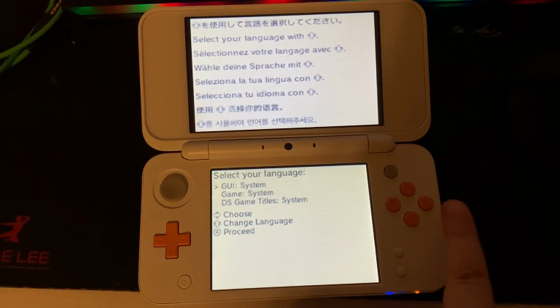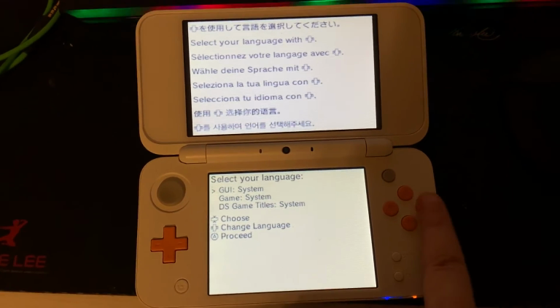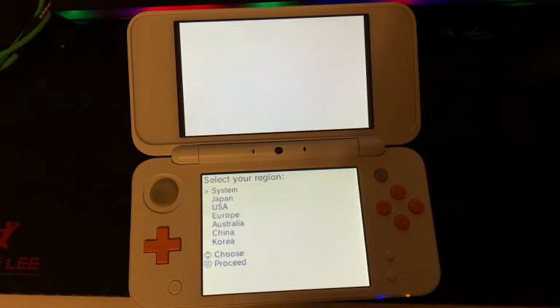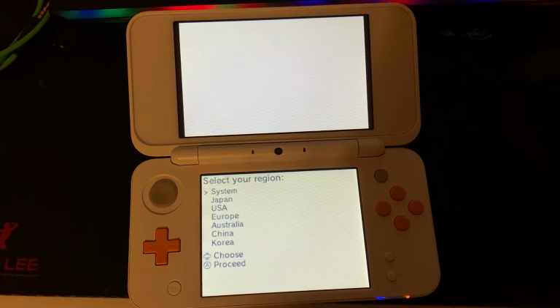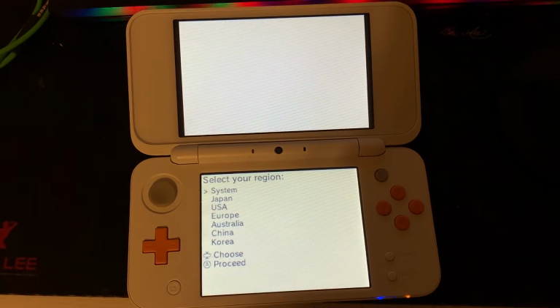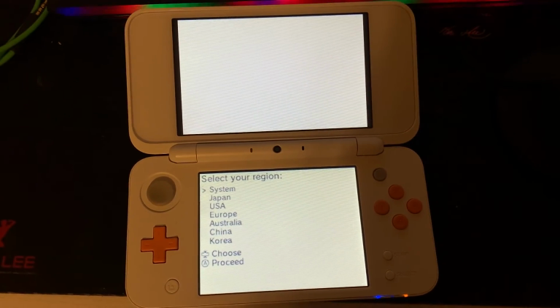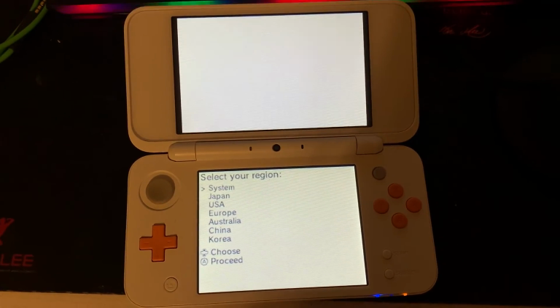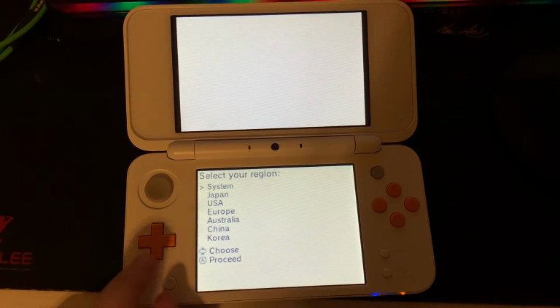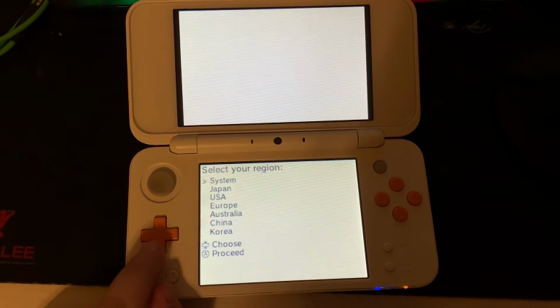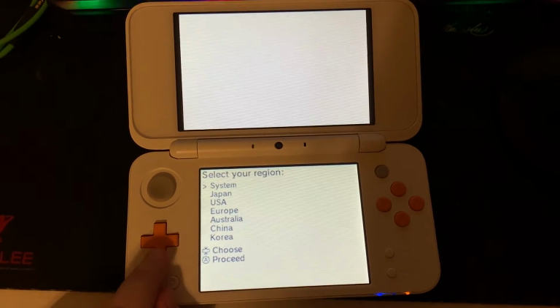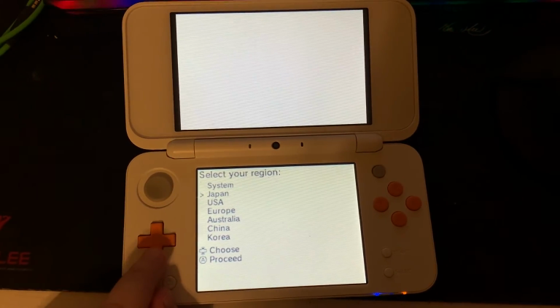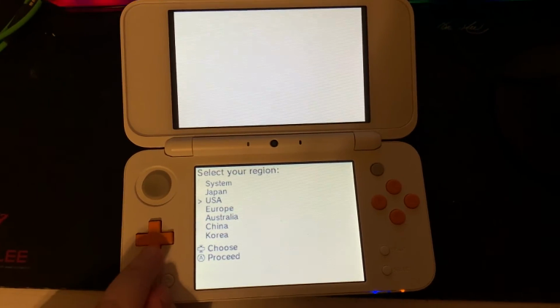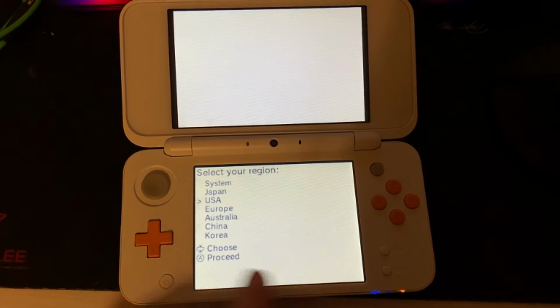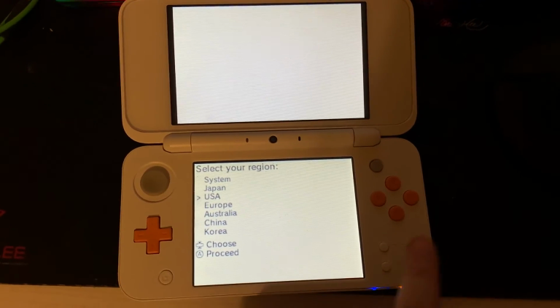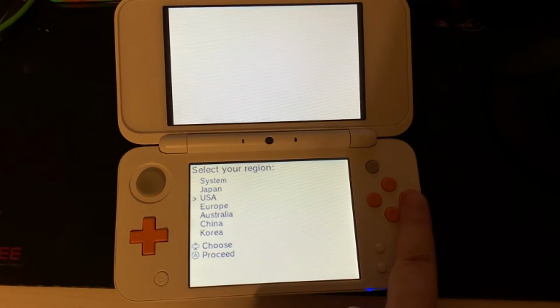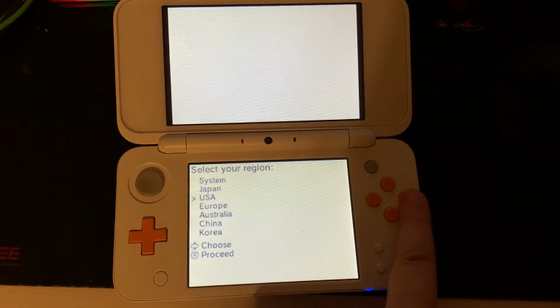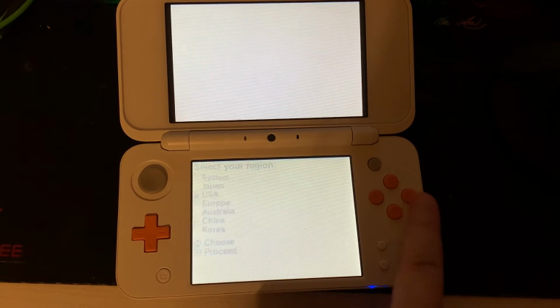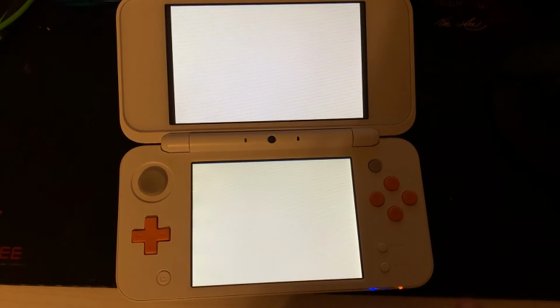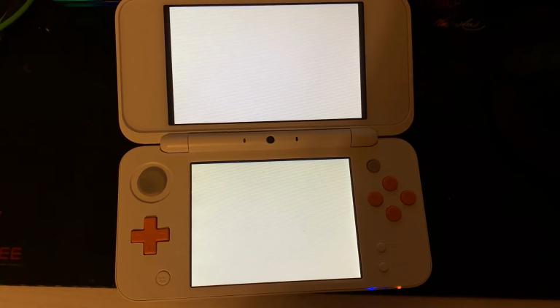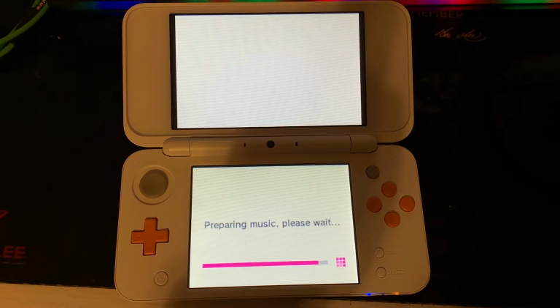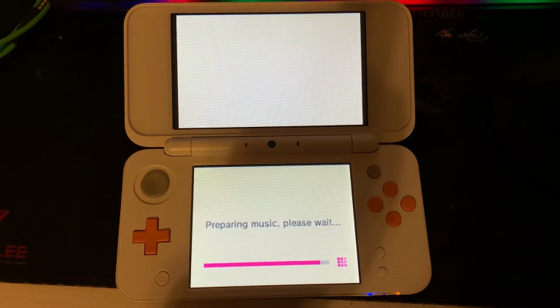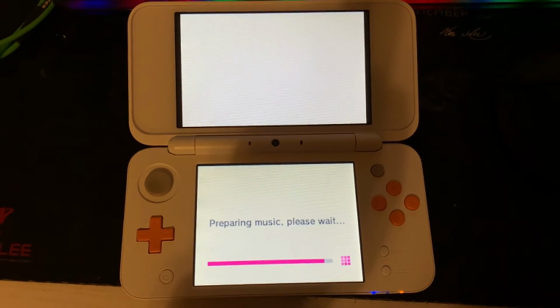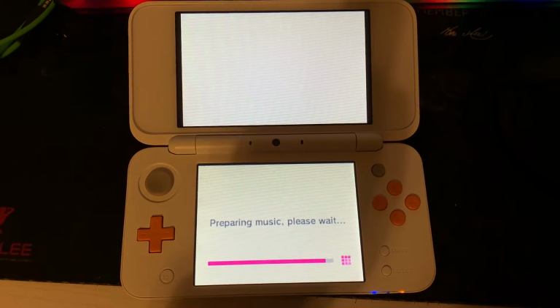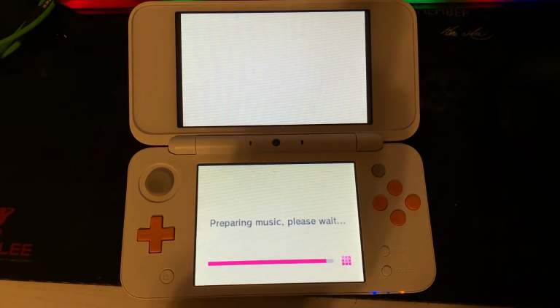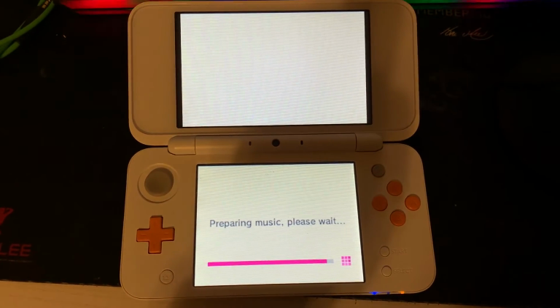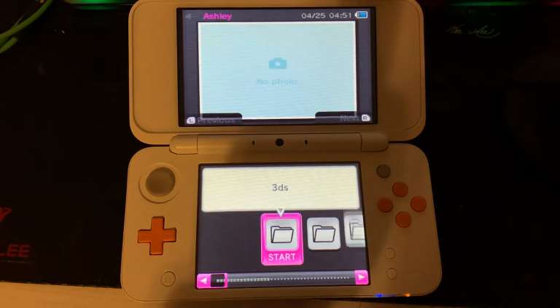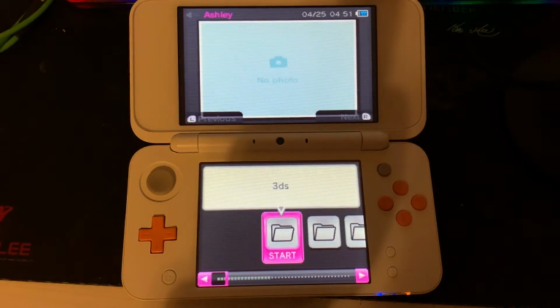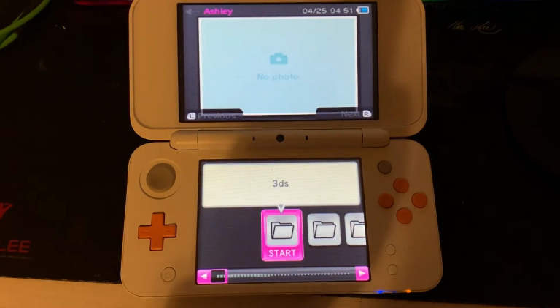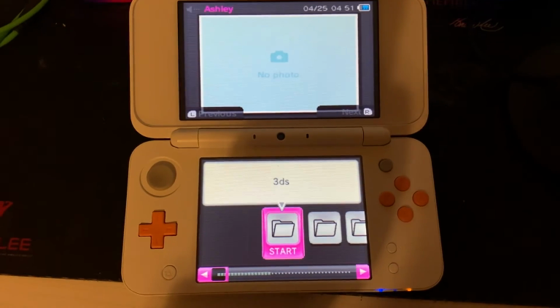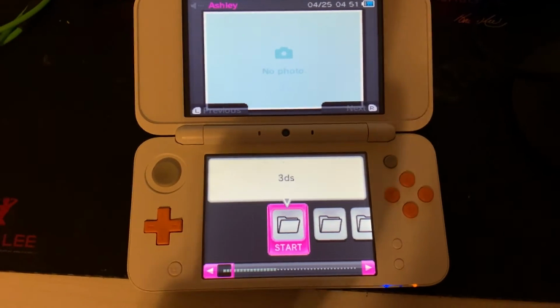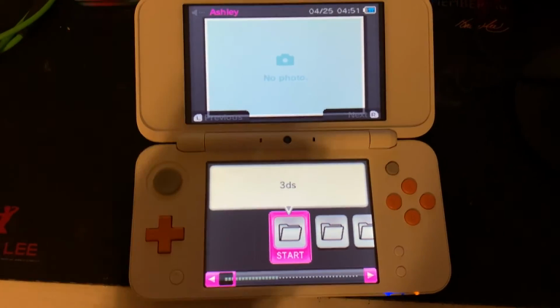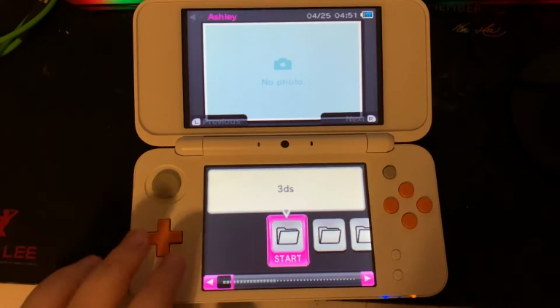Next you choose your region. I'll be choosing USA. After about 1 minute and 30 seconds you'll see a lot of folders on the bottom screen.